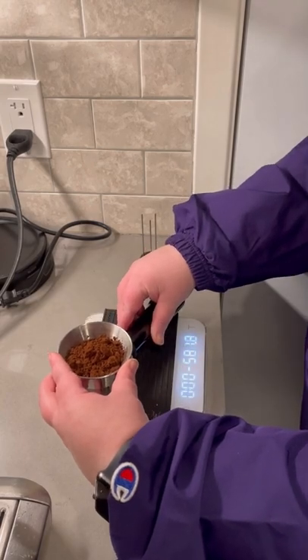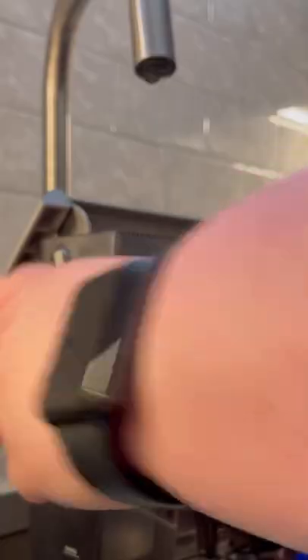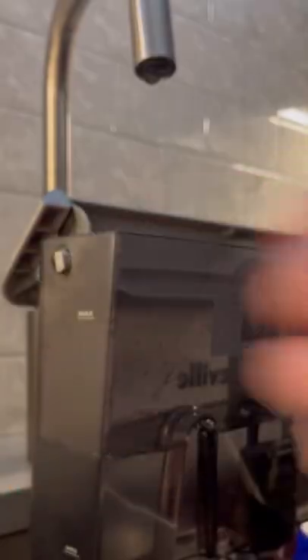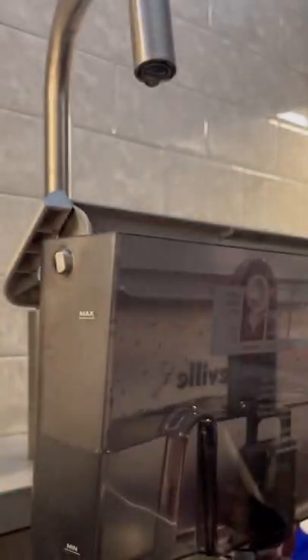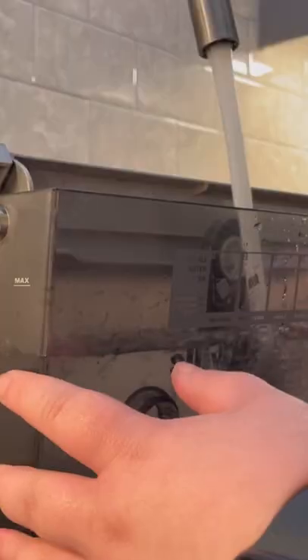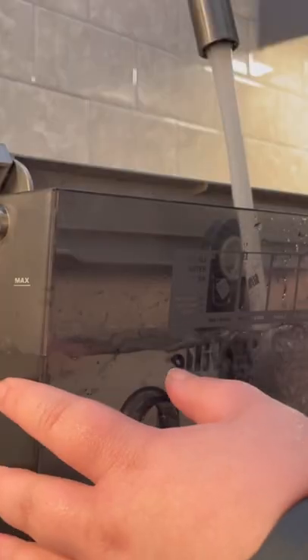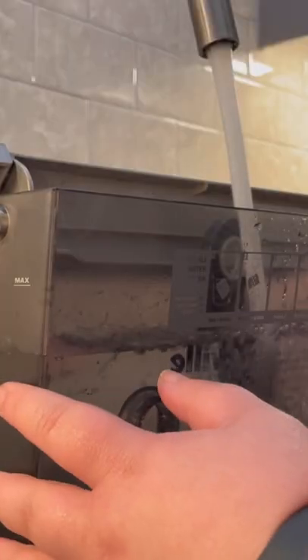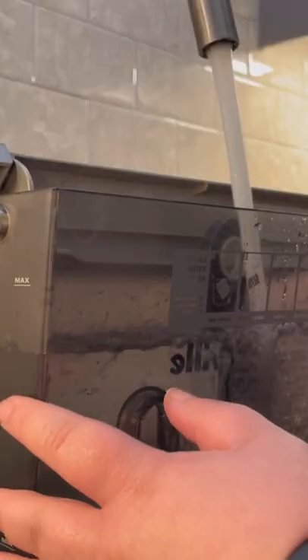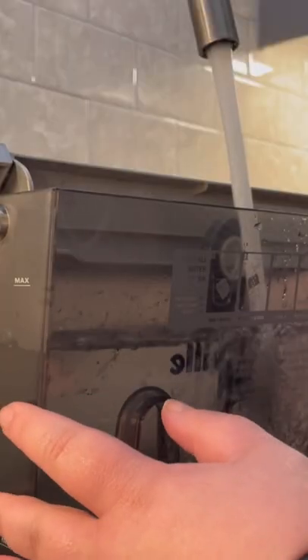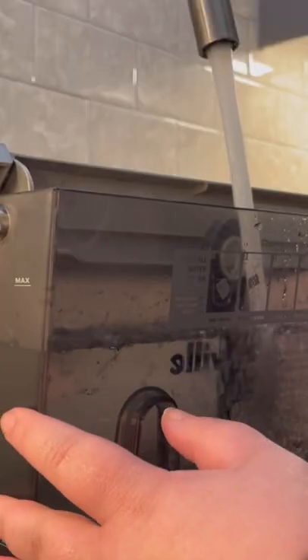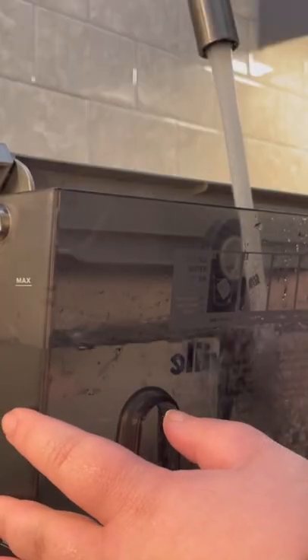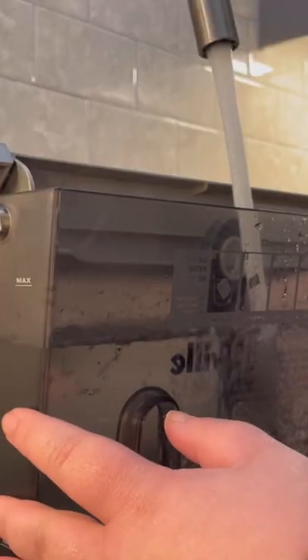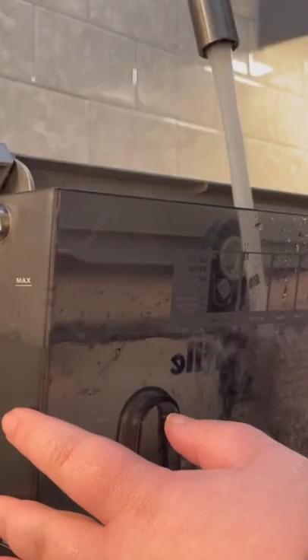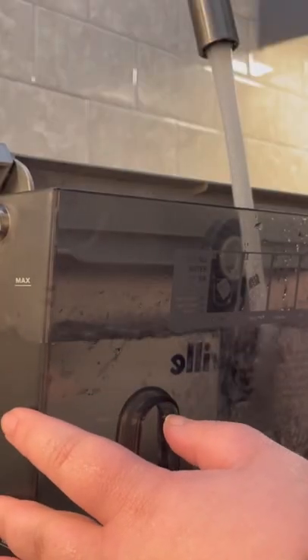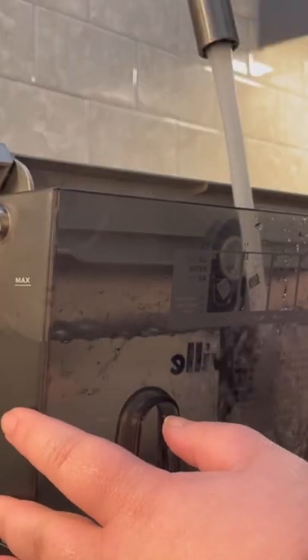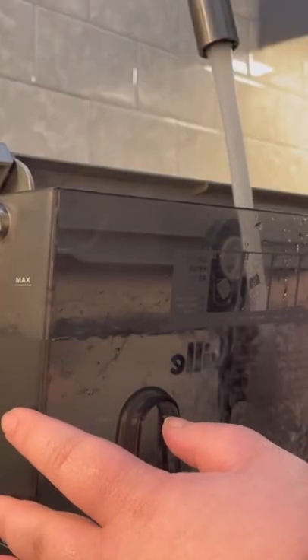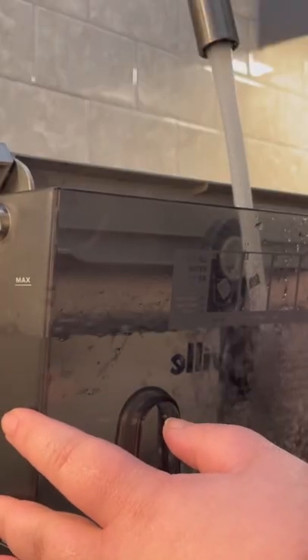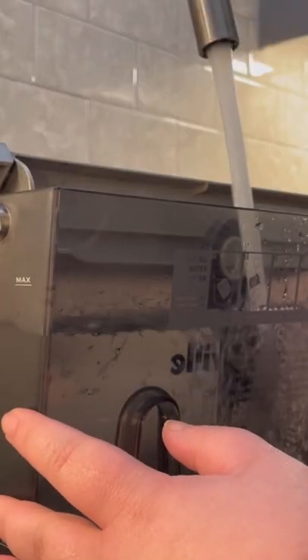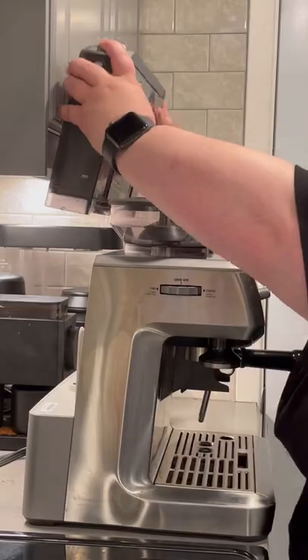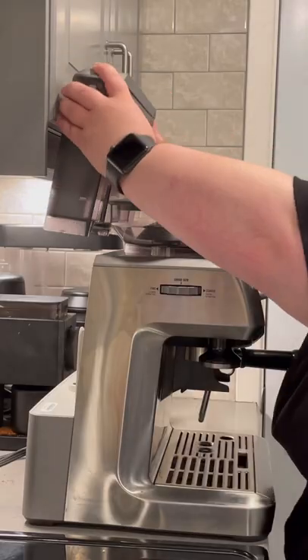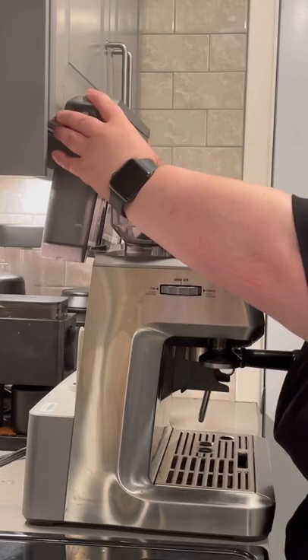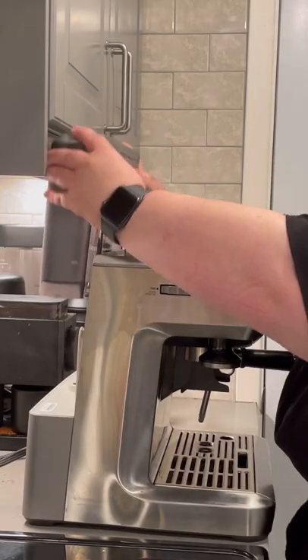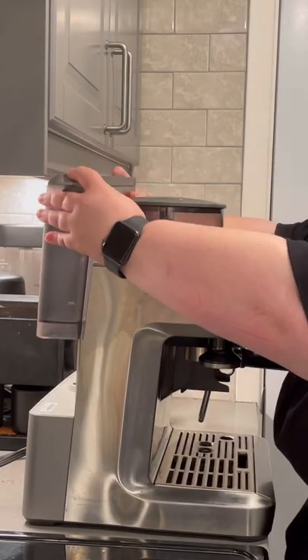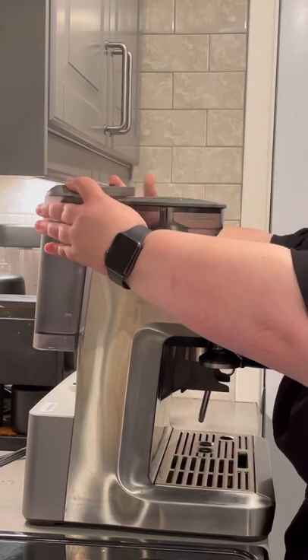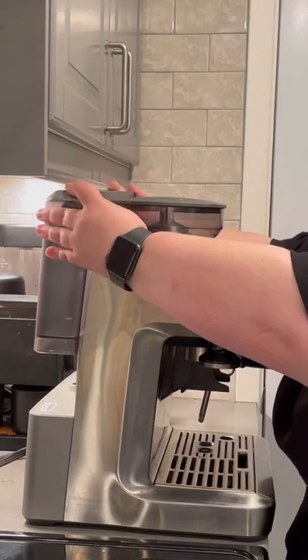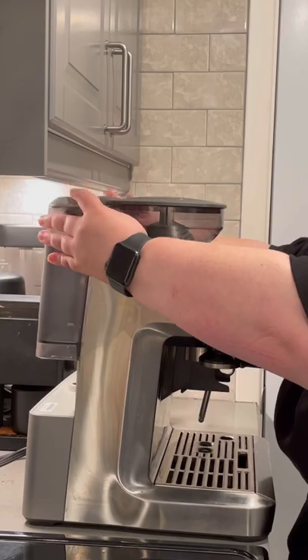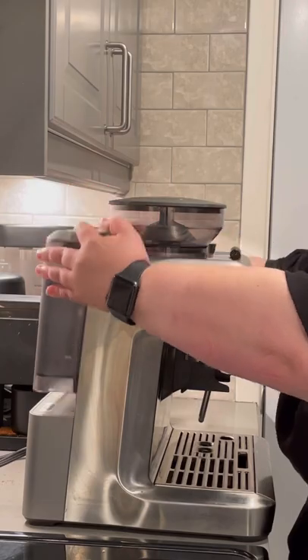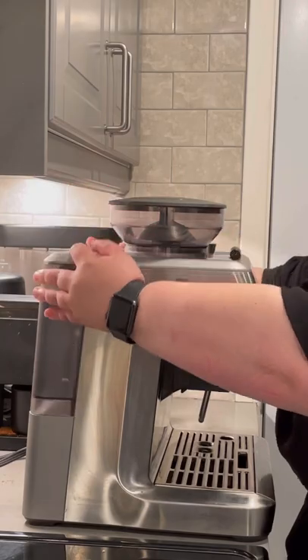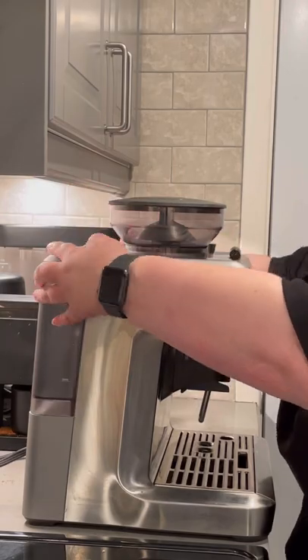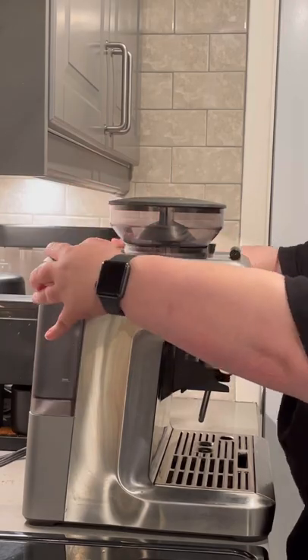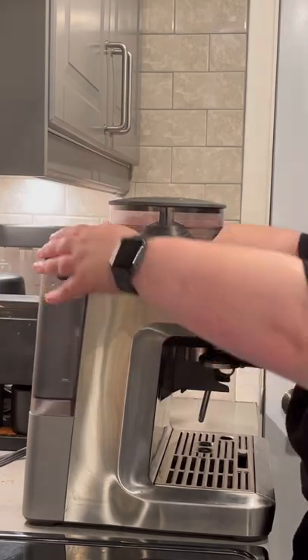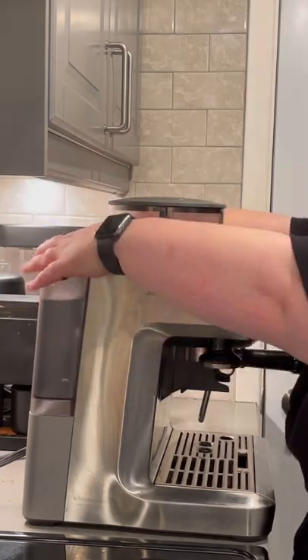Two, it has a removable water tank that makes refilling it easy and allows you to place the machine literally anywhere you want.